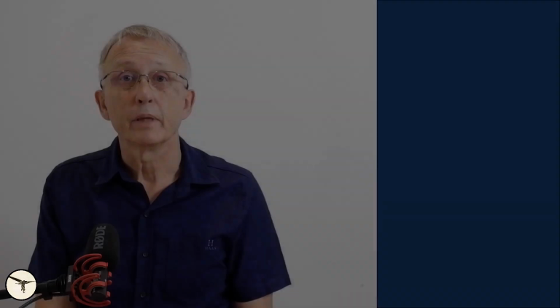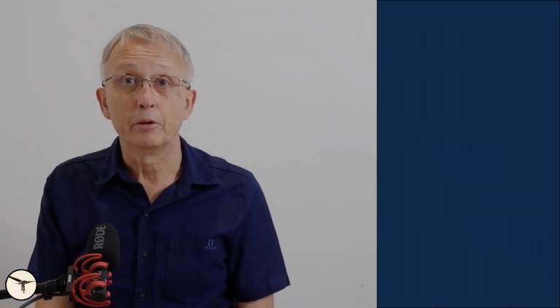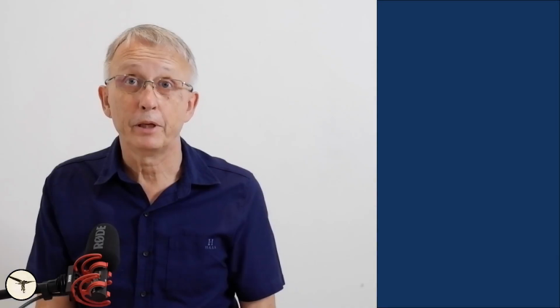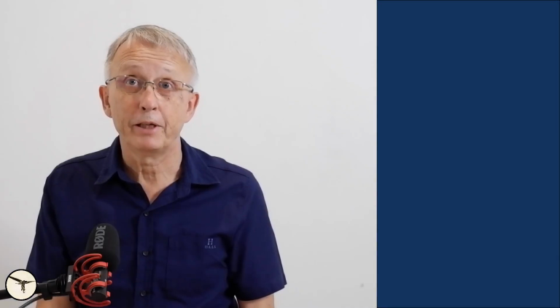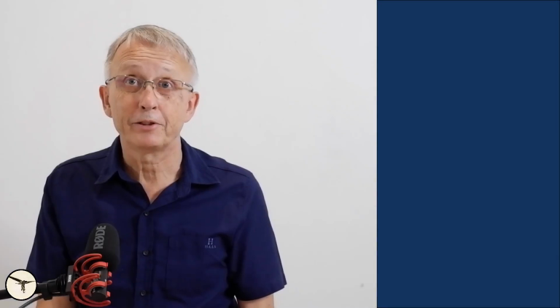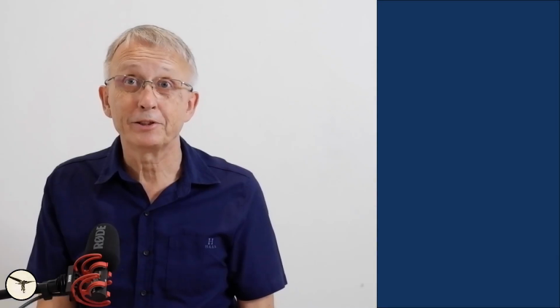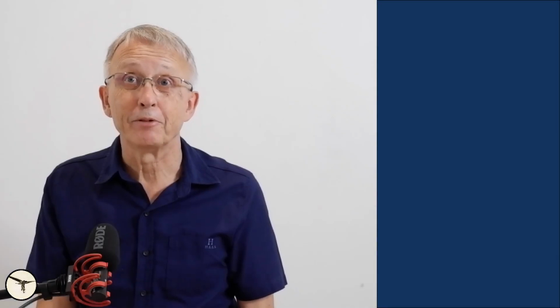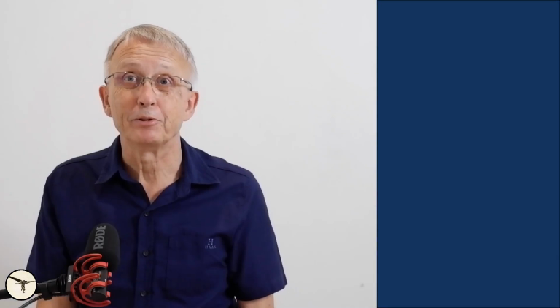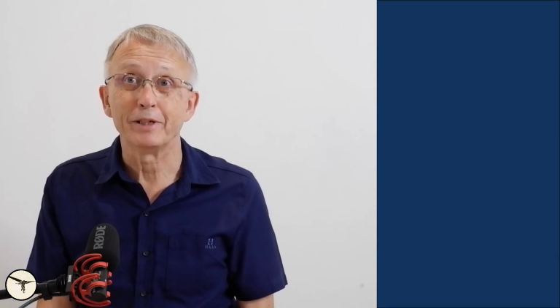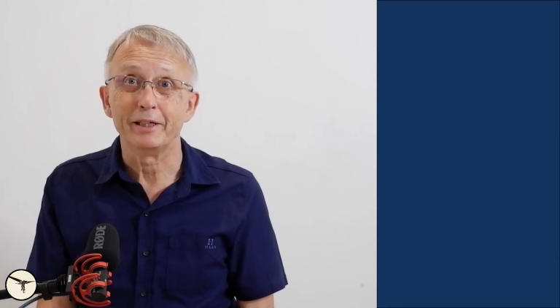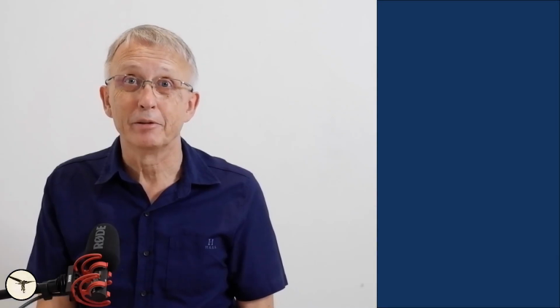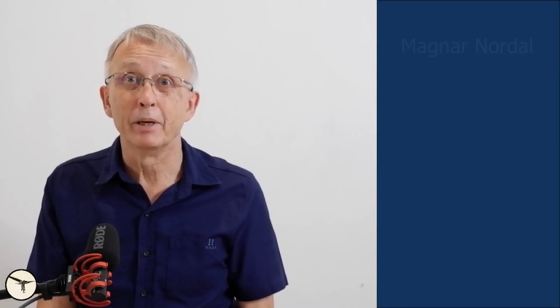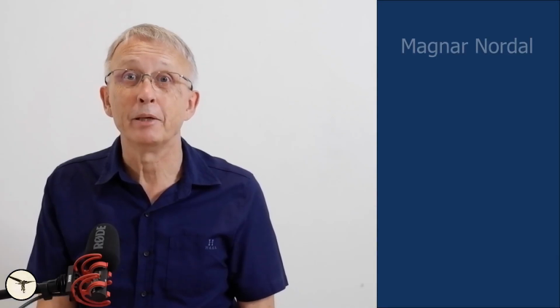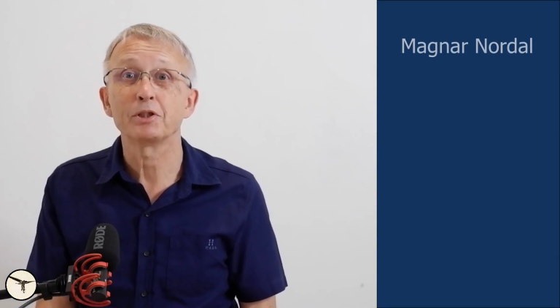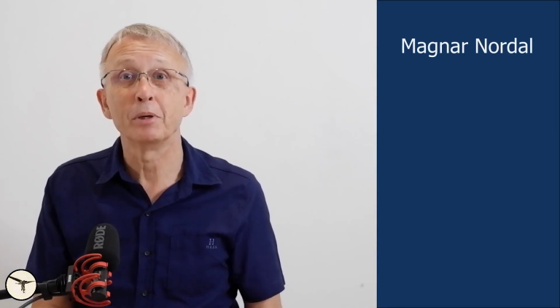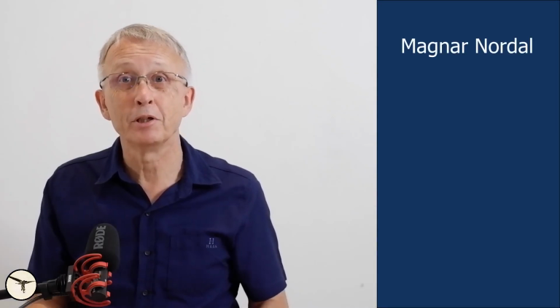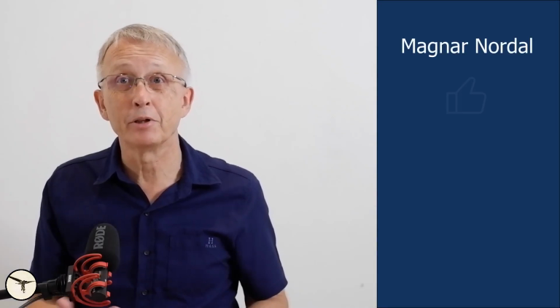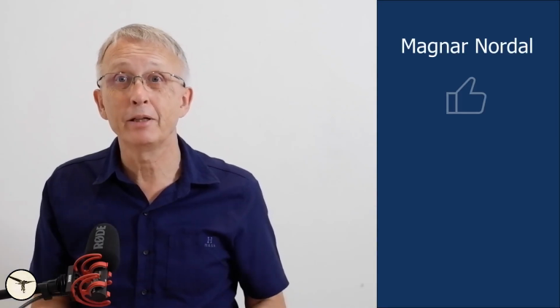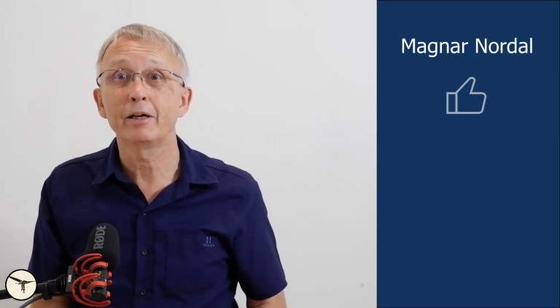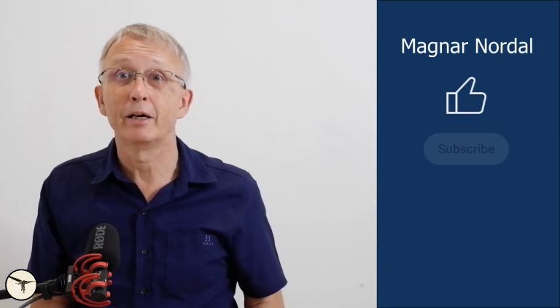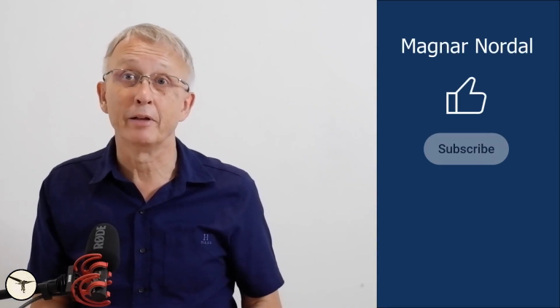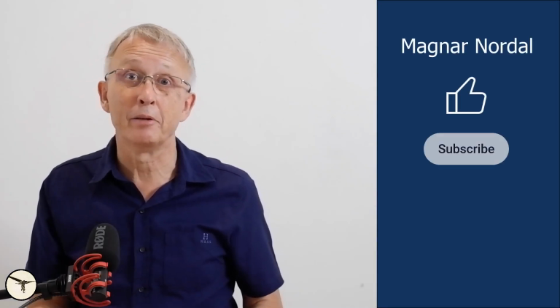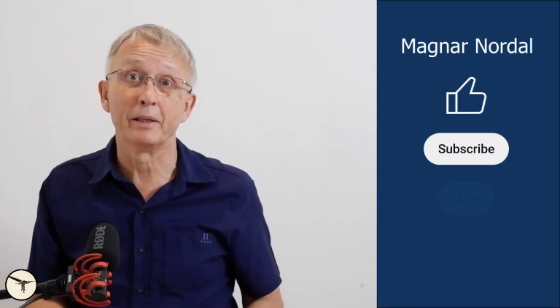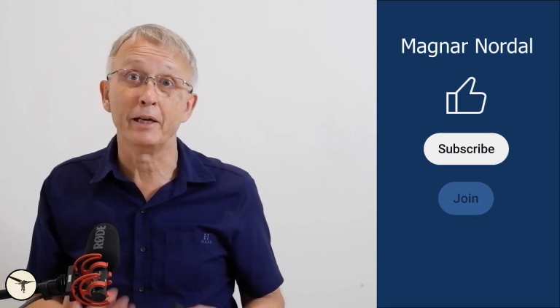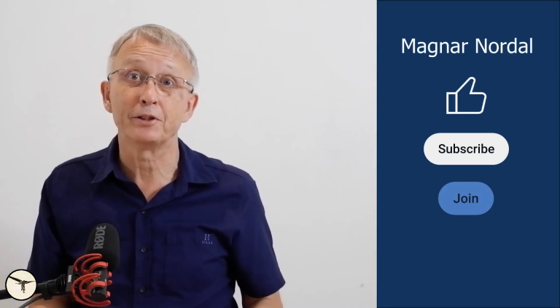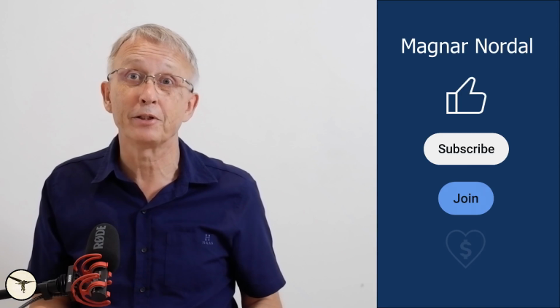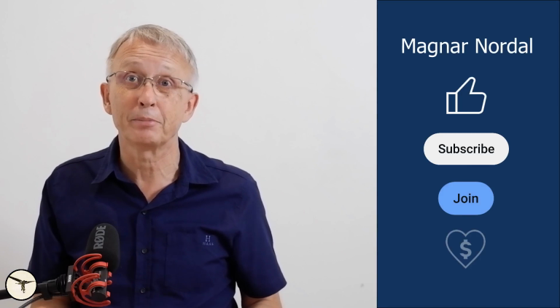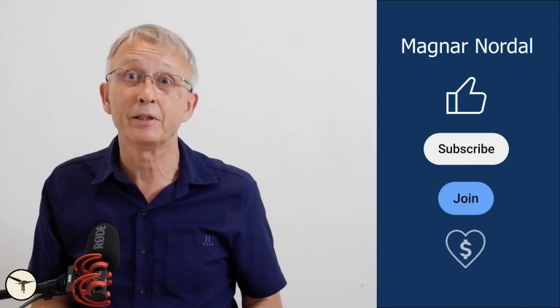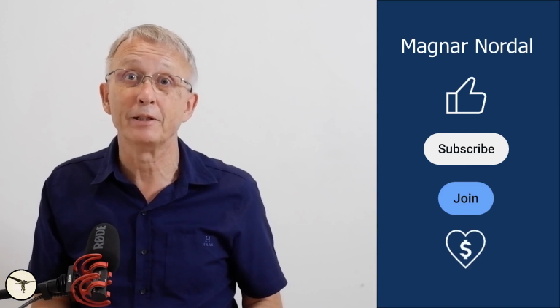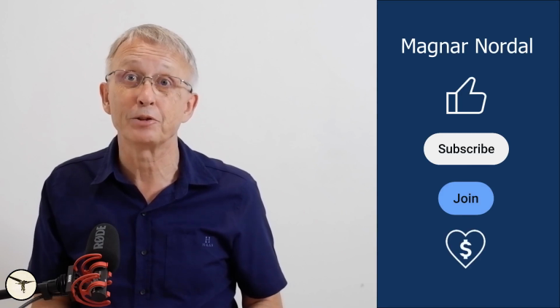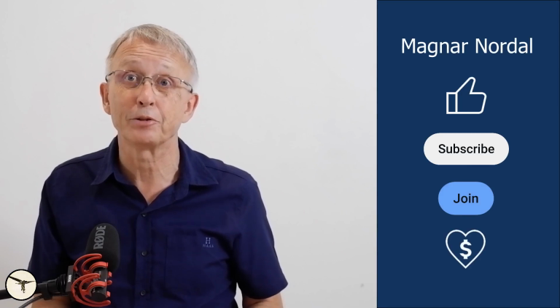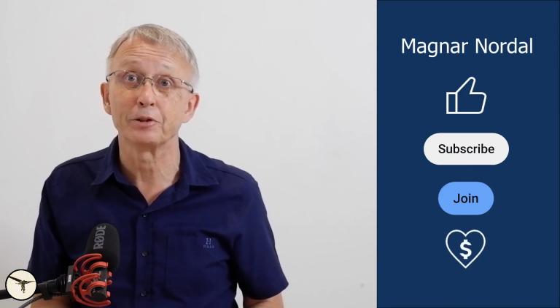Hello aviators, how are you today? My name is Magnar Nordahl and I'm an ATR captain and instructor.